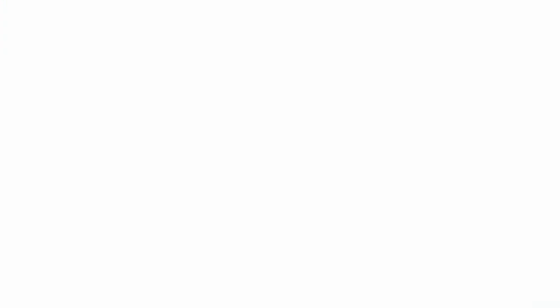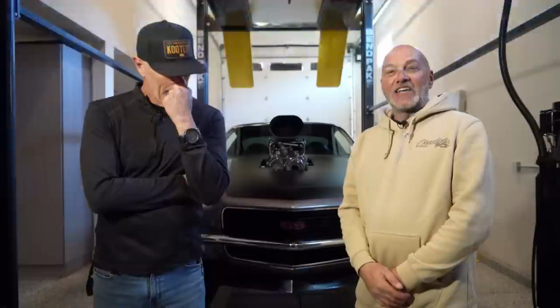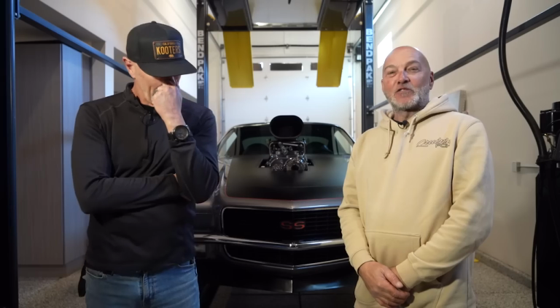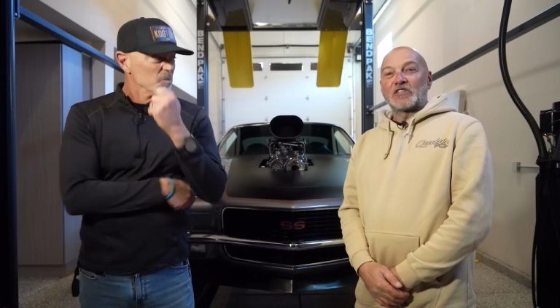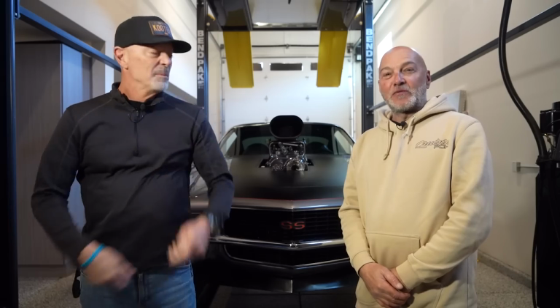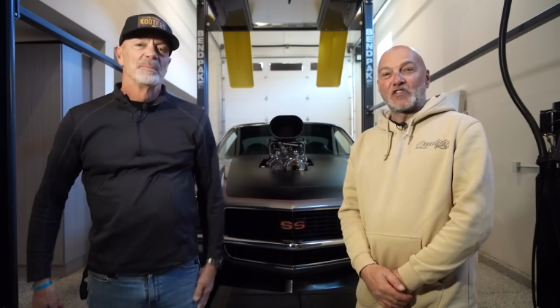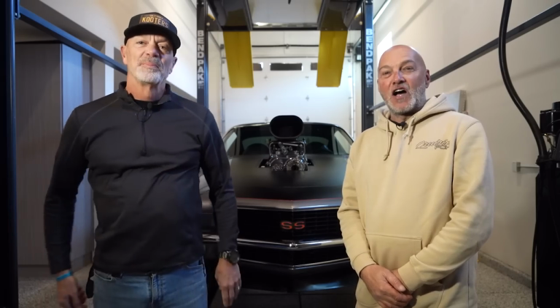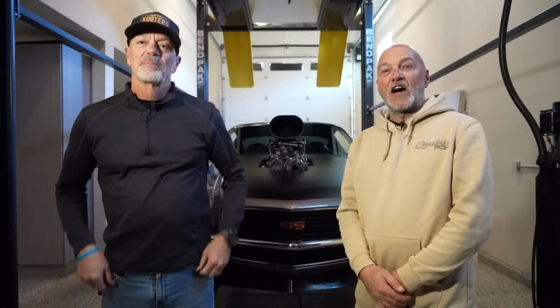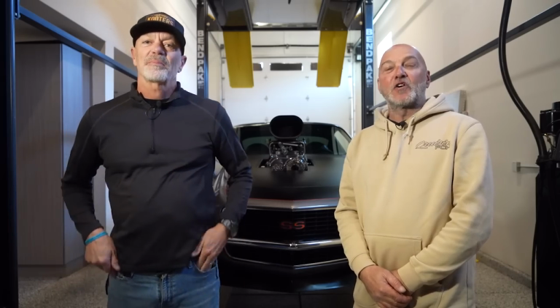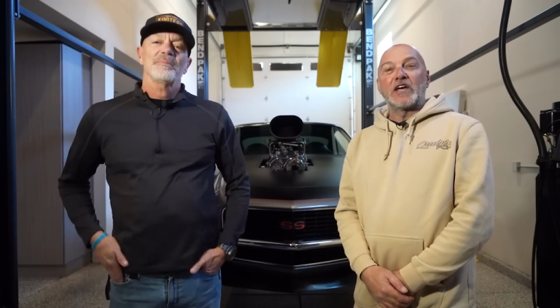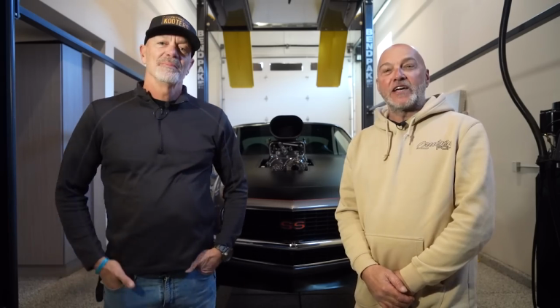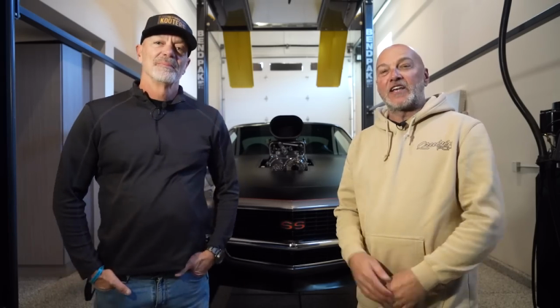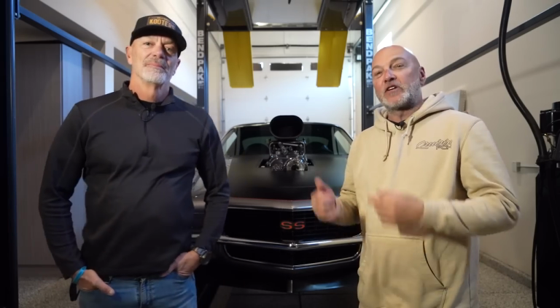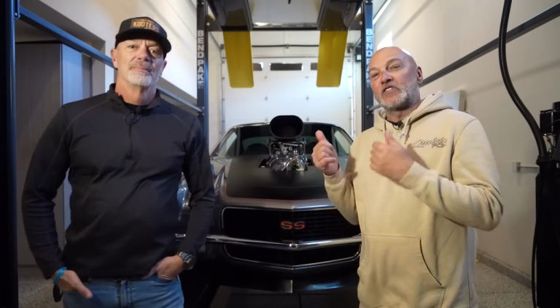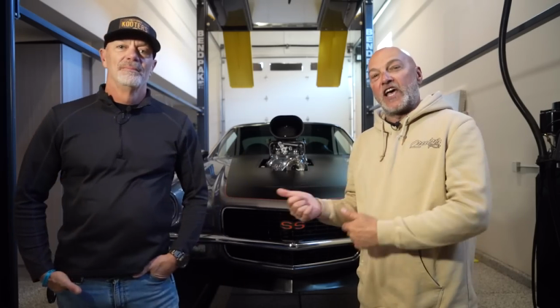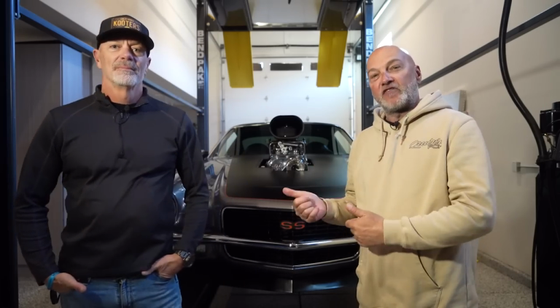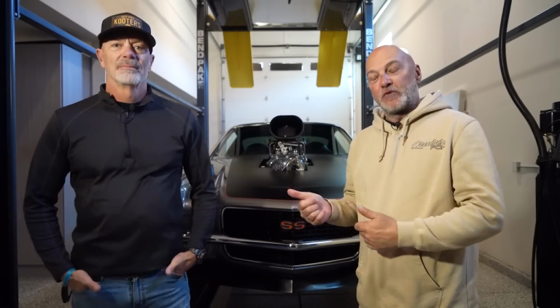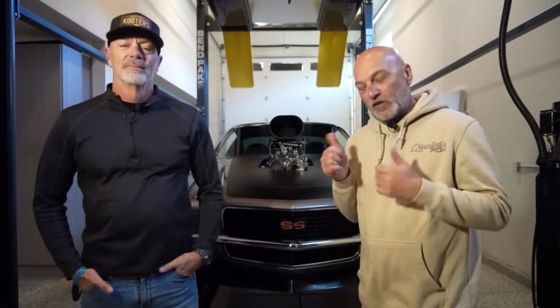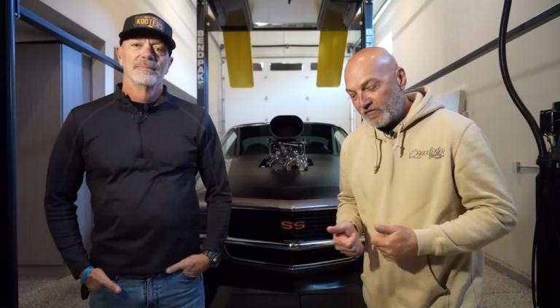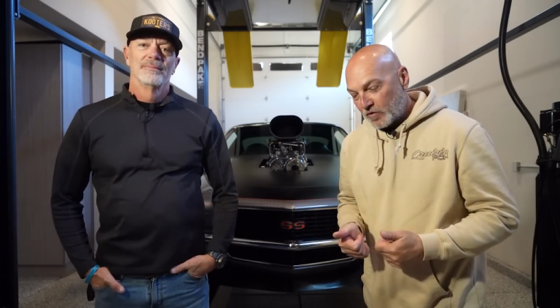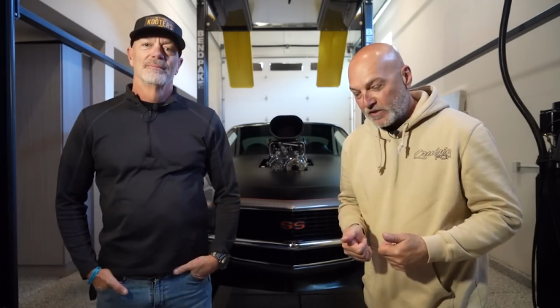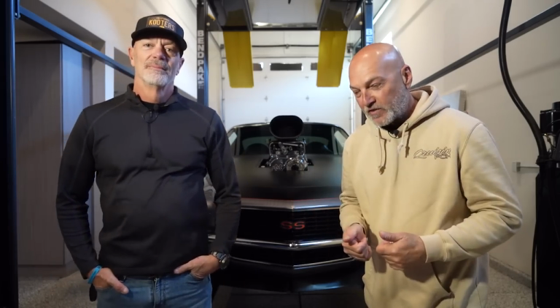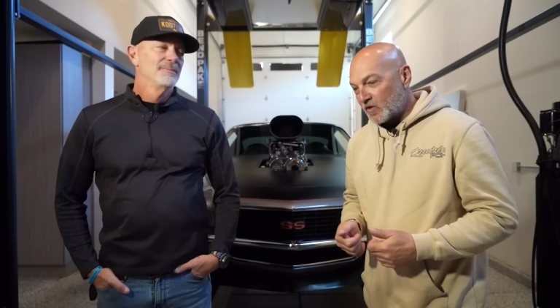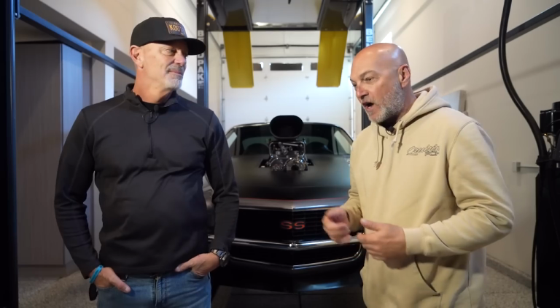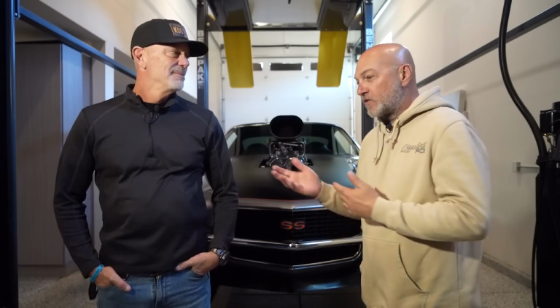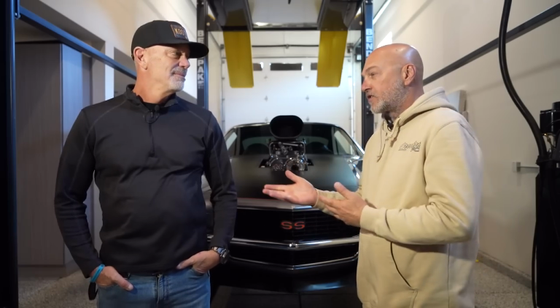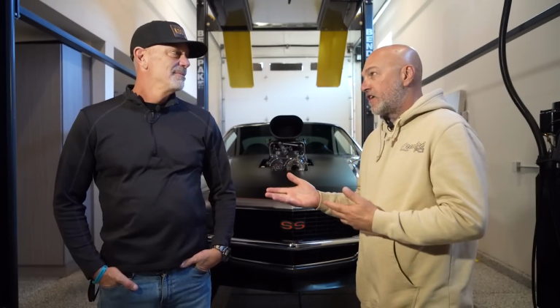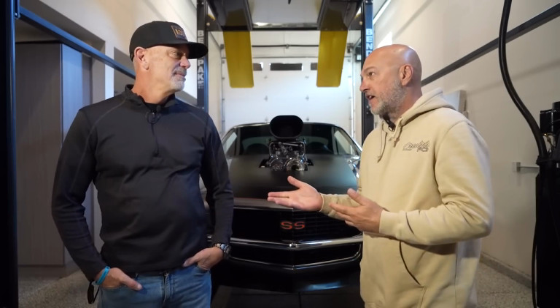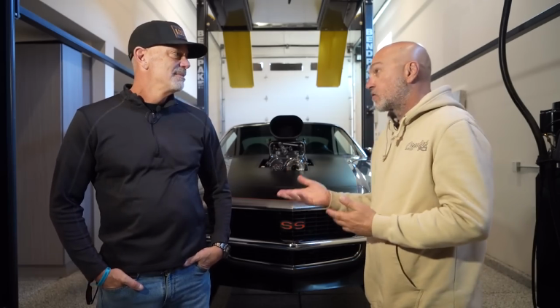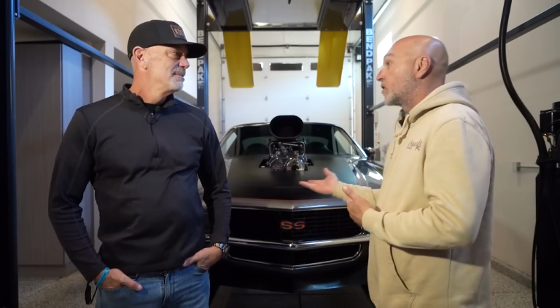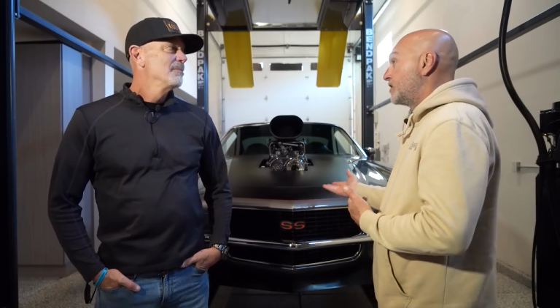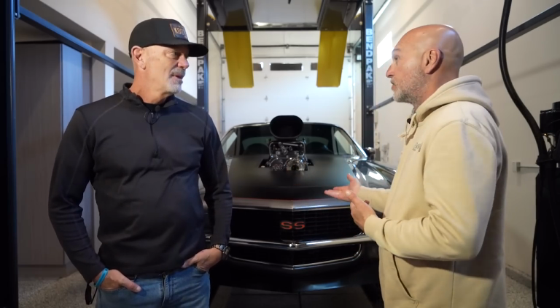Hey guys, what's up? It's Shawn, Autotopia LA. Today we're here with Jeff — been looking forward to this one for a while. We saw Jeff out at the Quarantine Cruise.